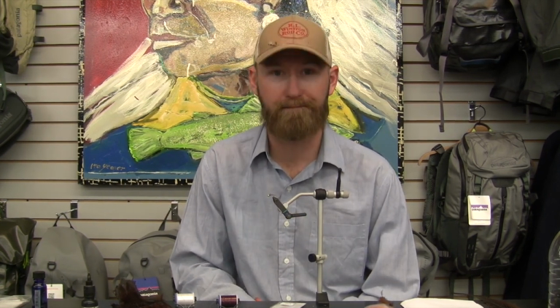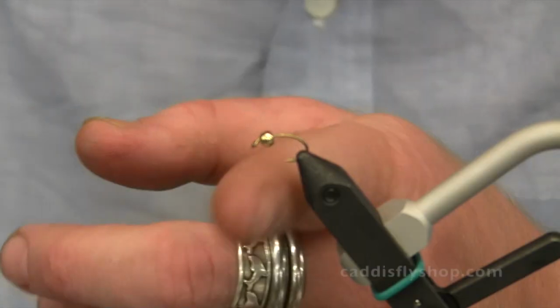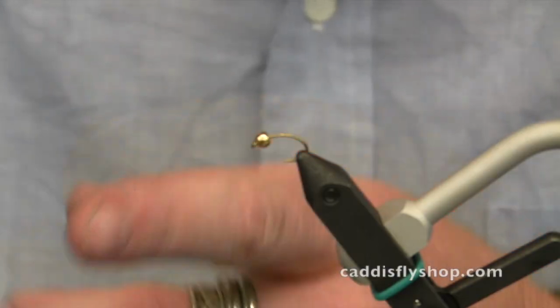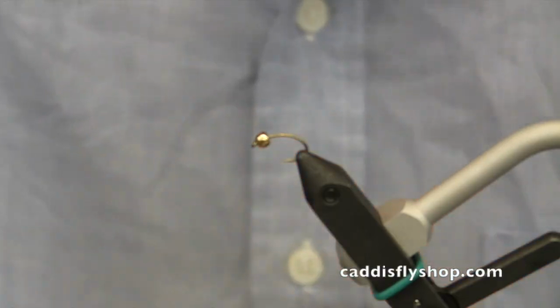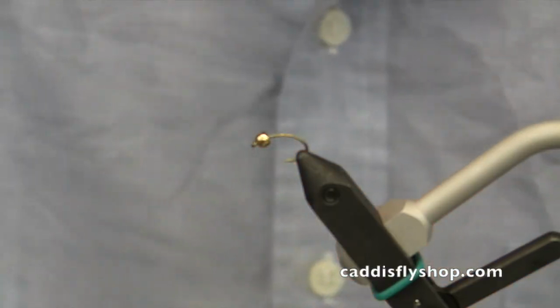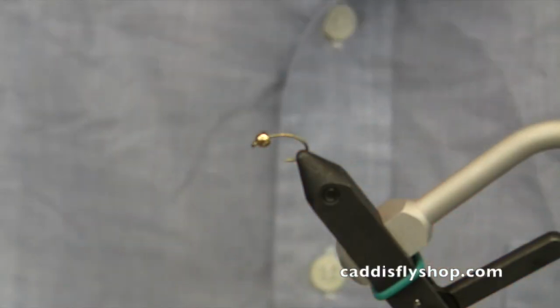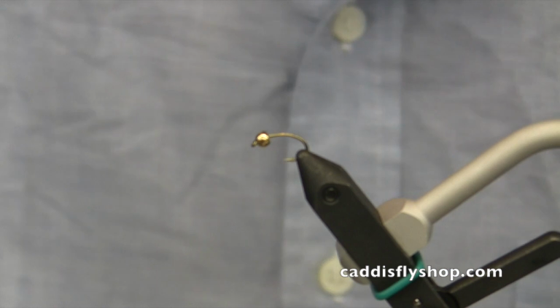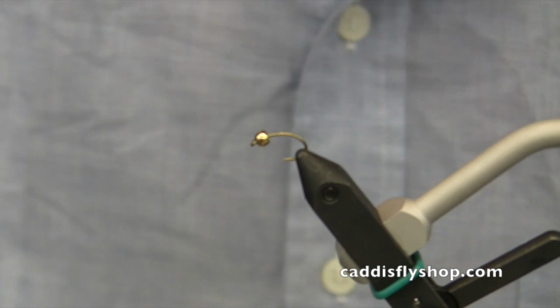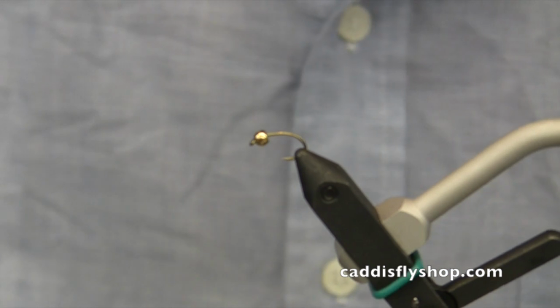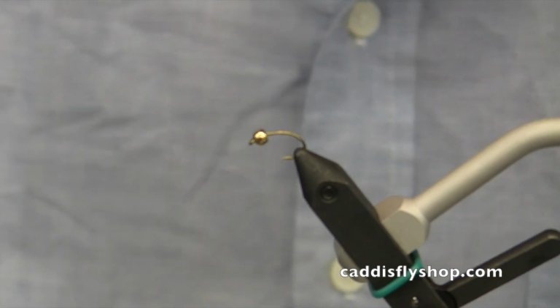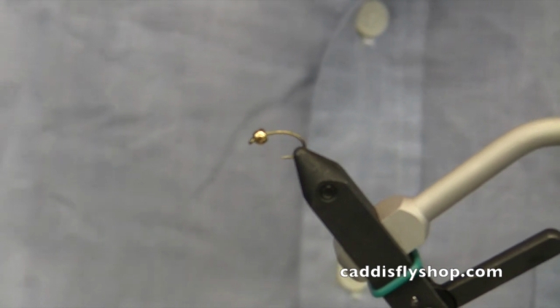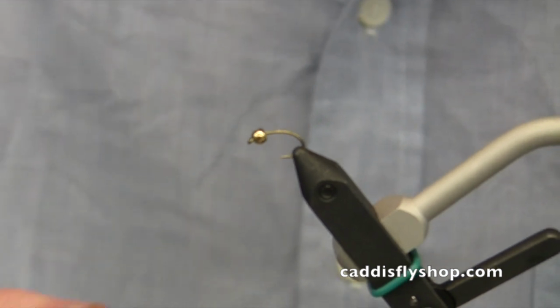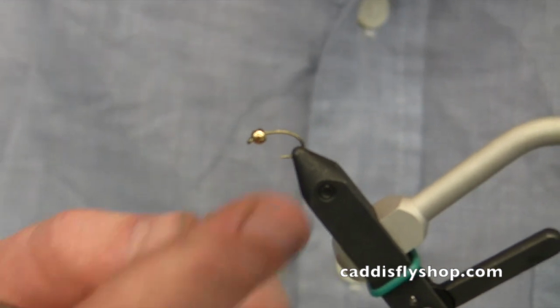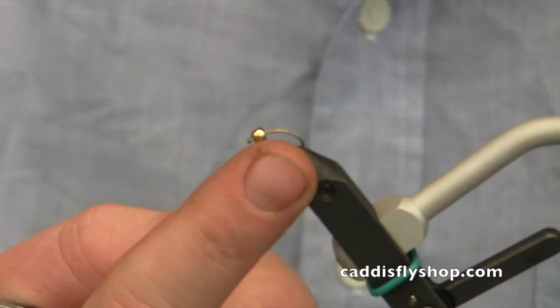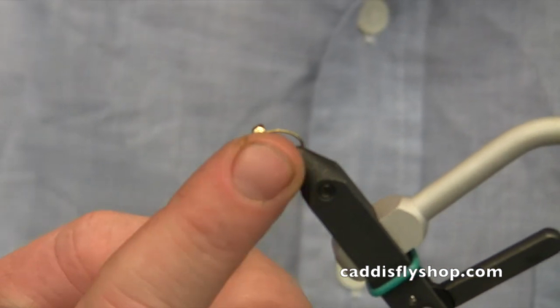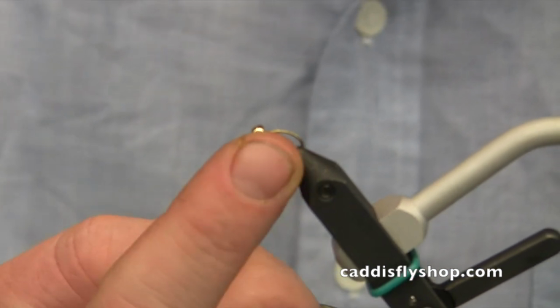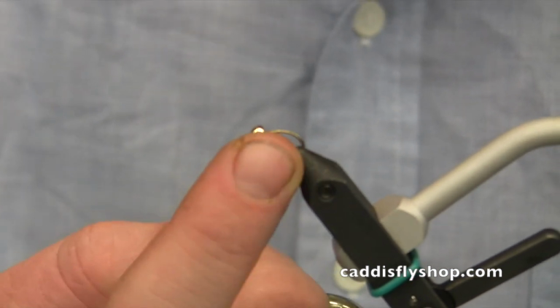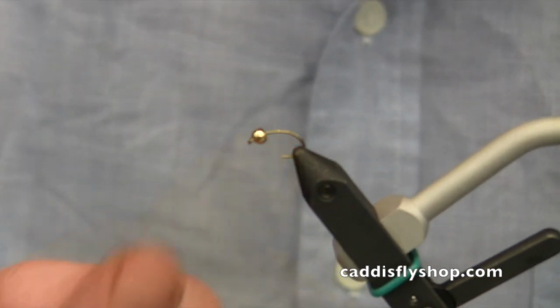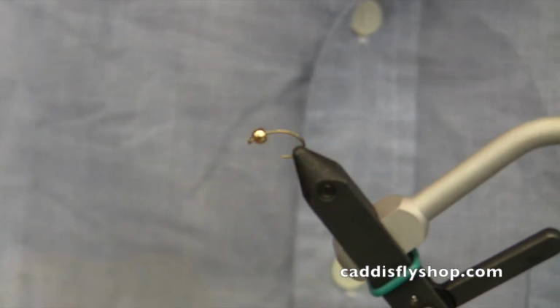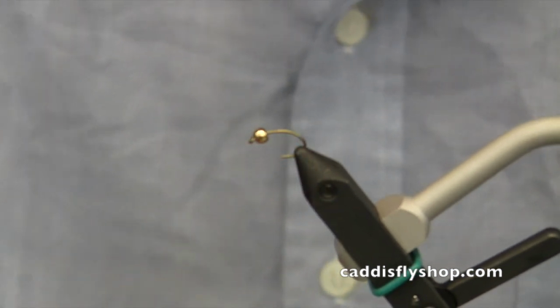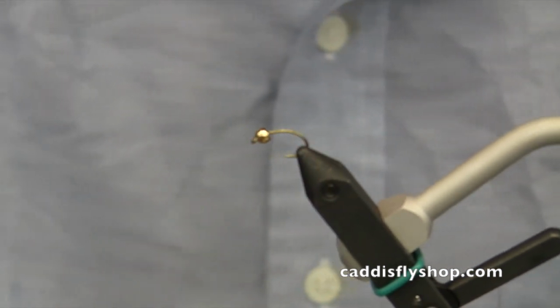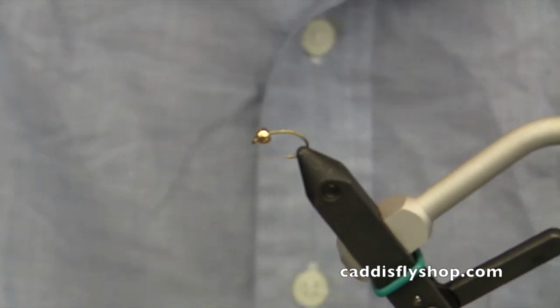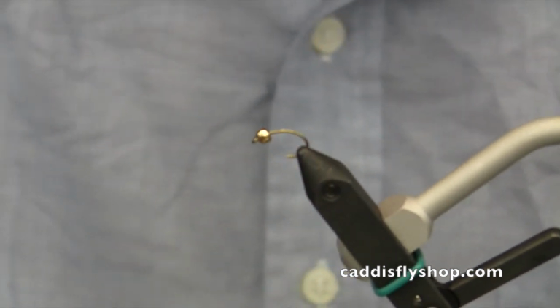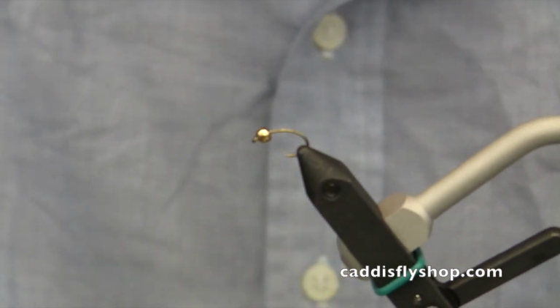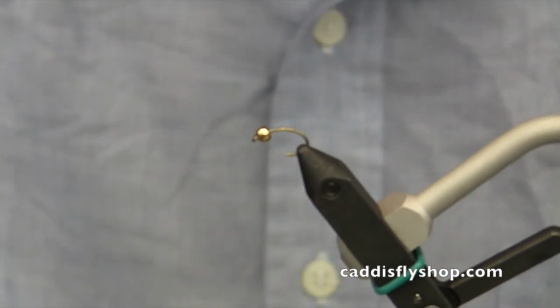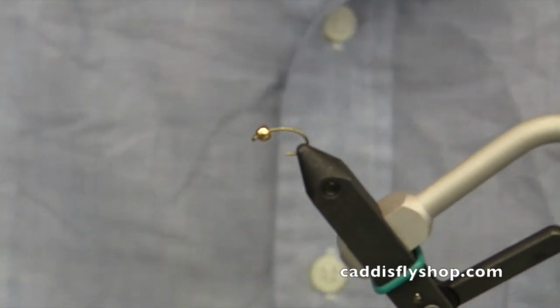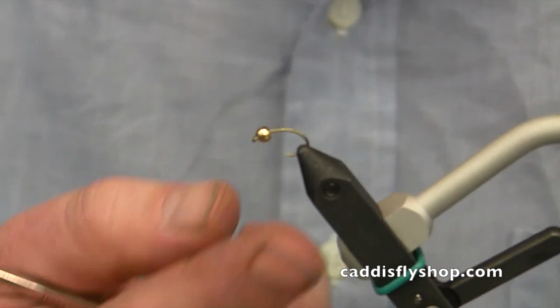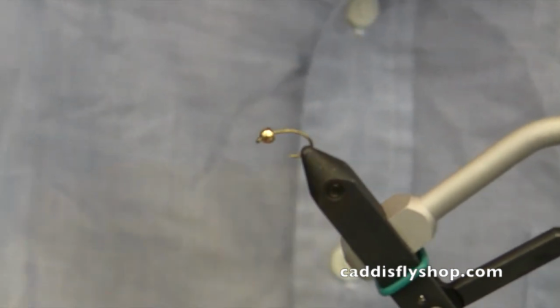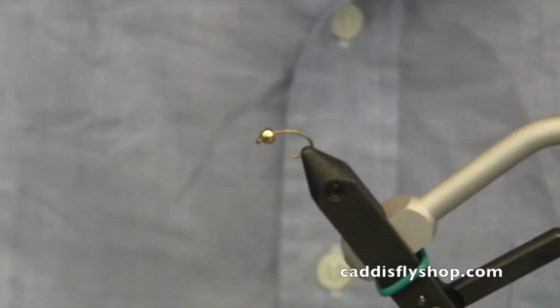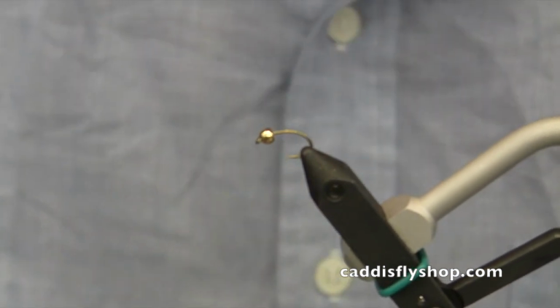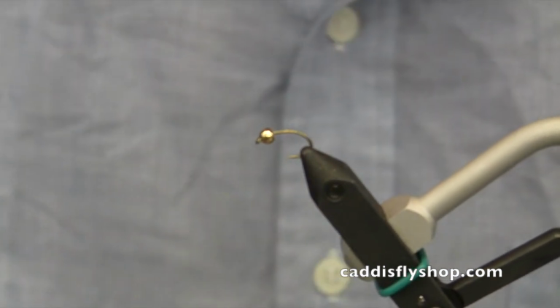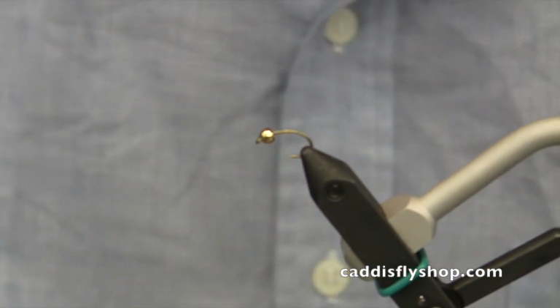We're starting with a size 12 hook and a gold tungsten bead — this is a 1/8th of an inch size.